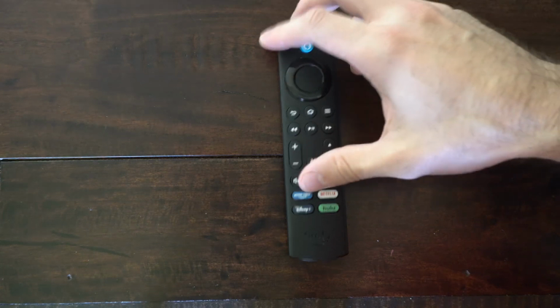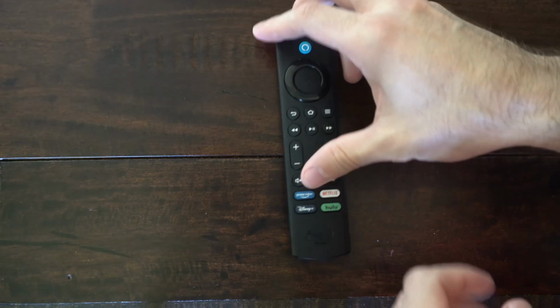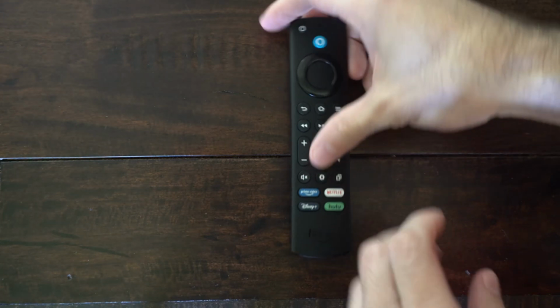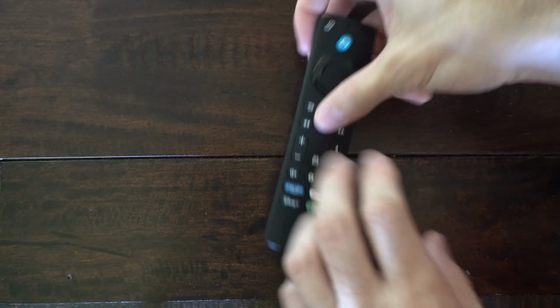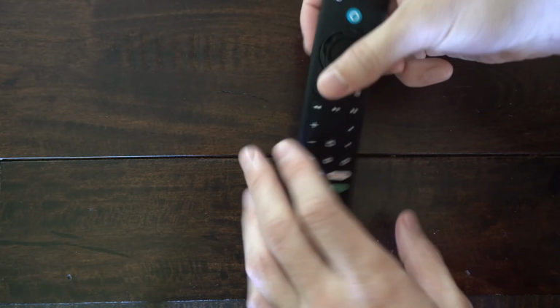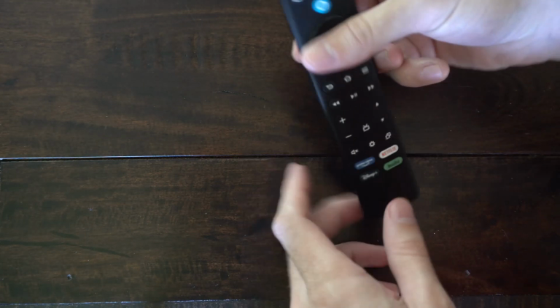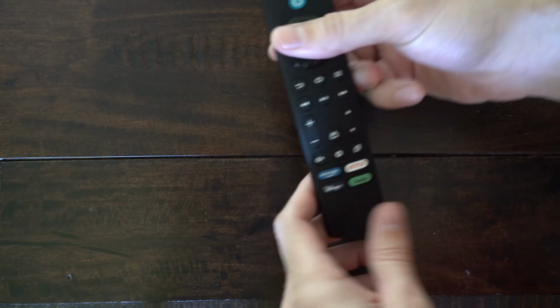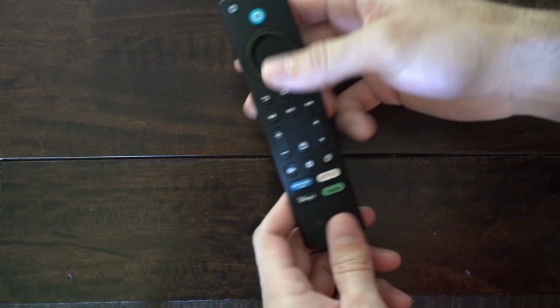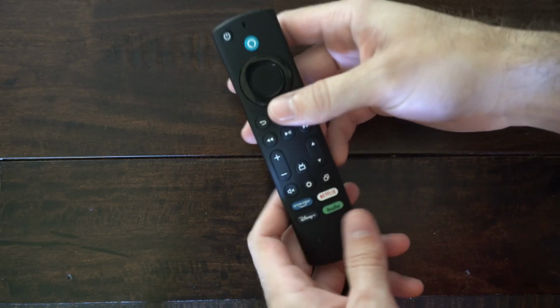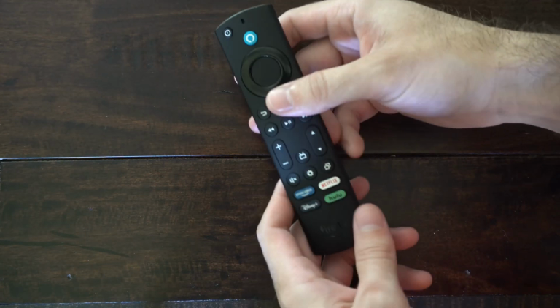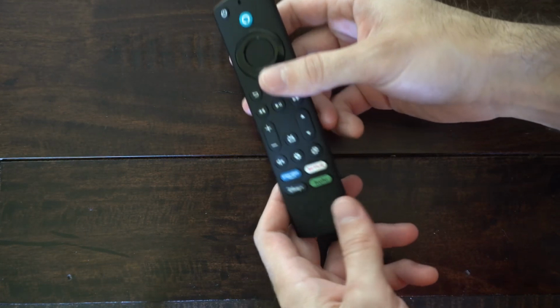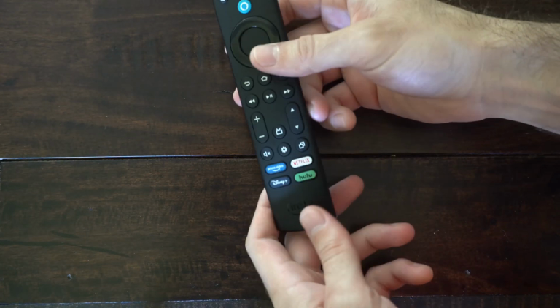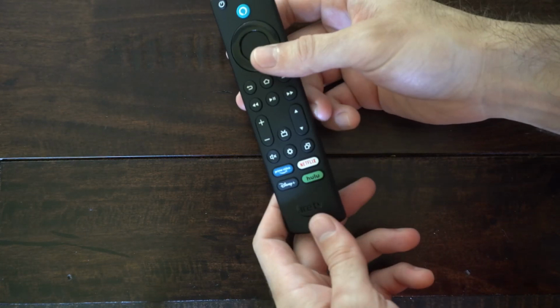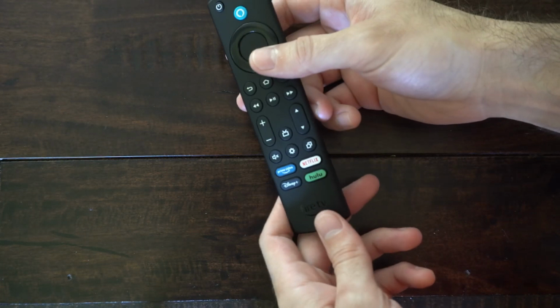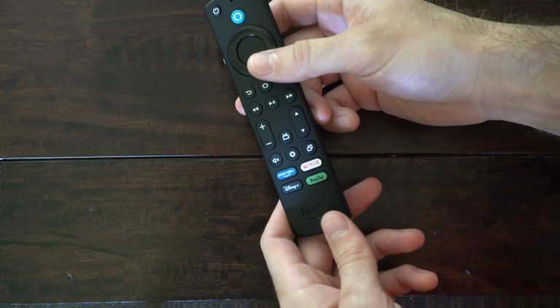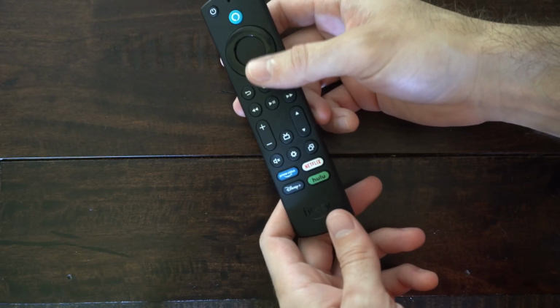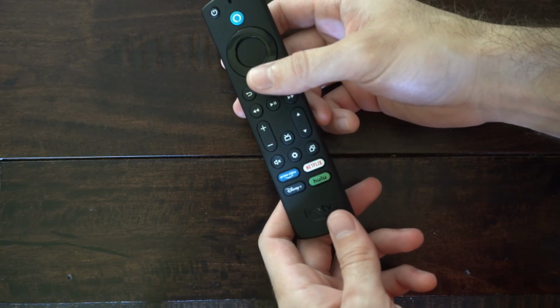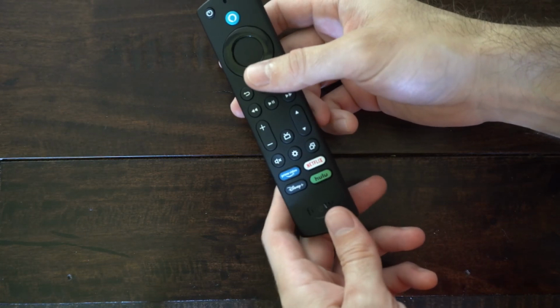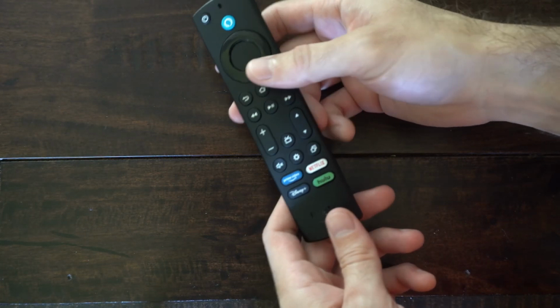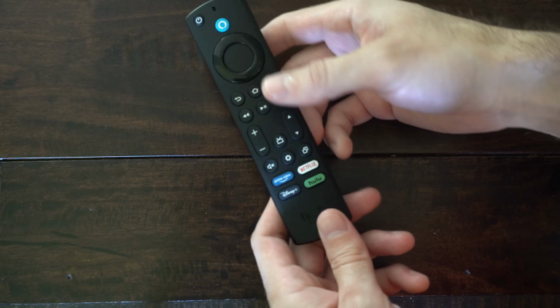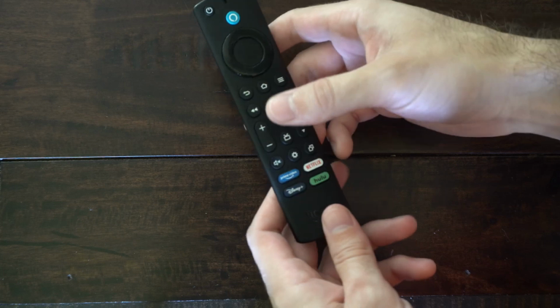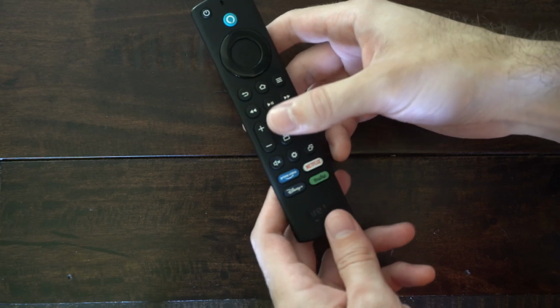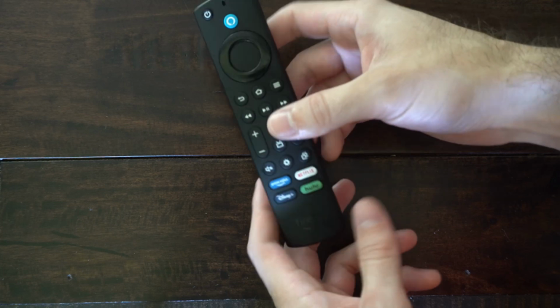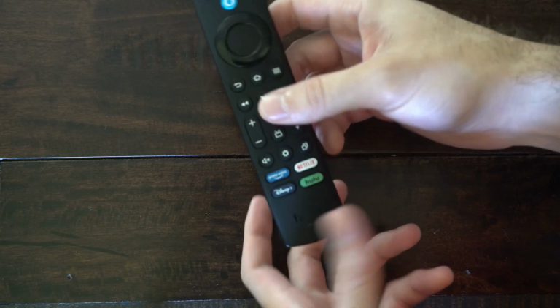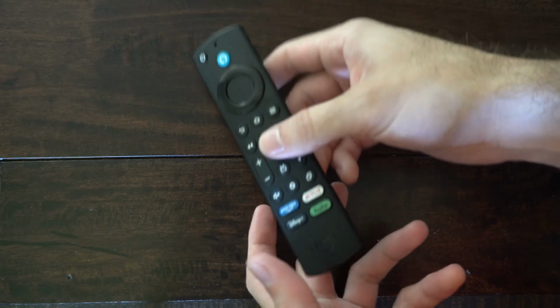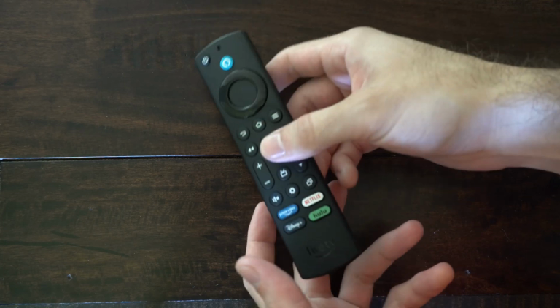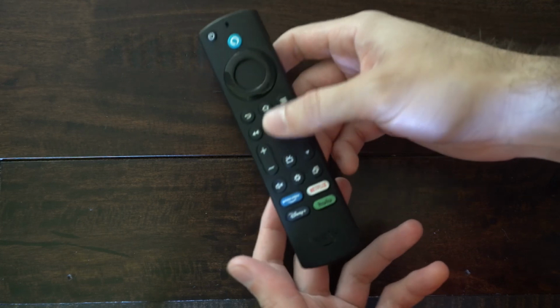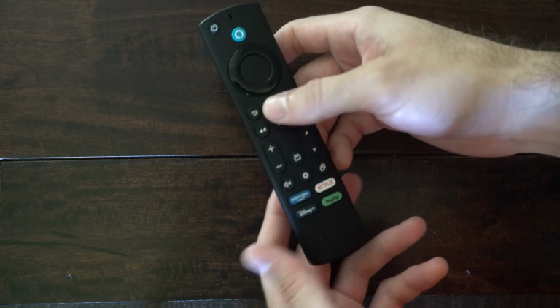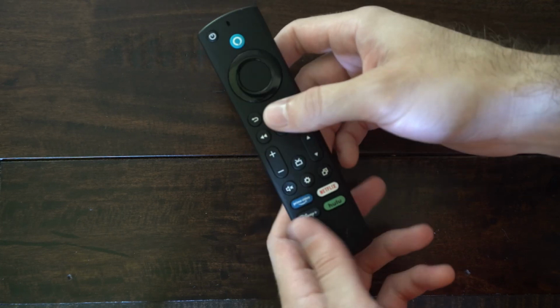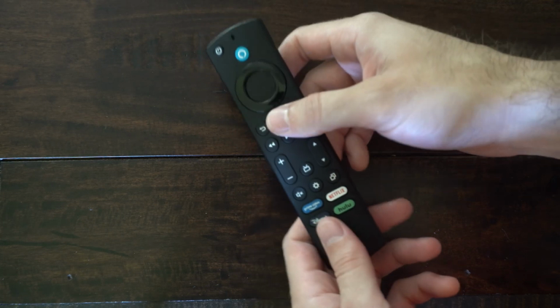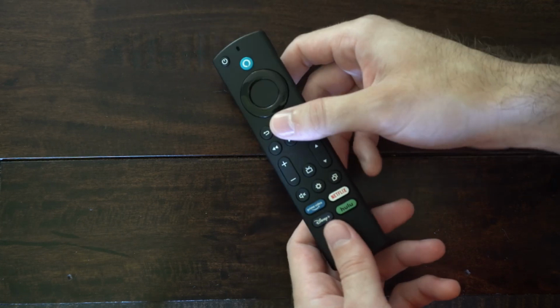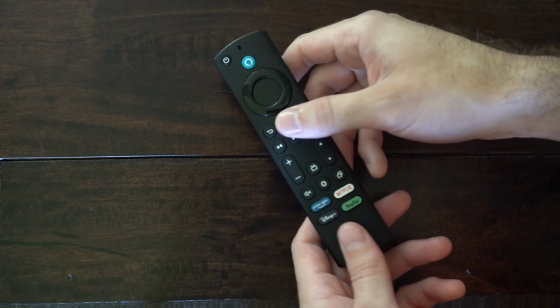Today in this video I'm going to show you how to fix when your Amazon Fire TV remote is slow or unresponsive.